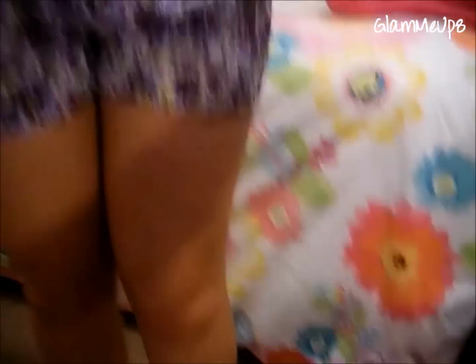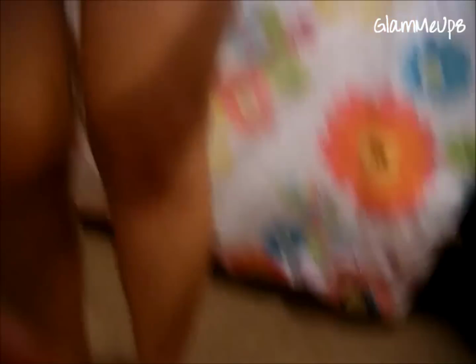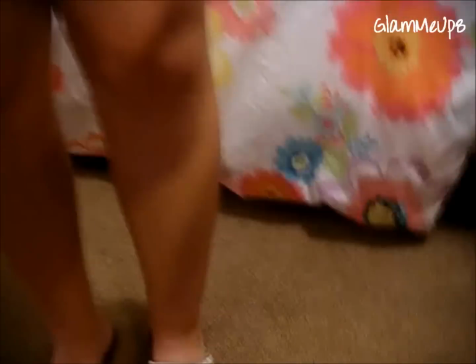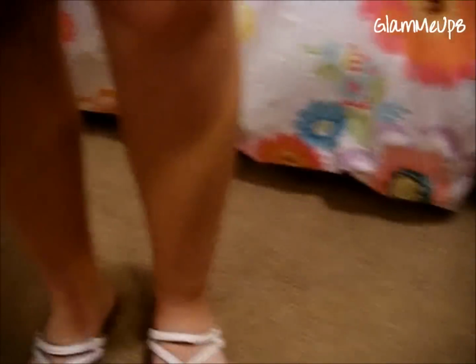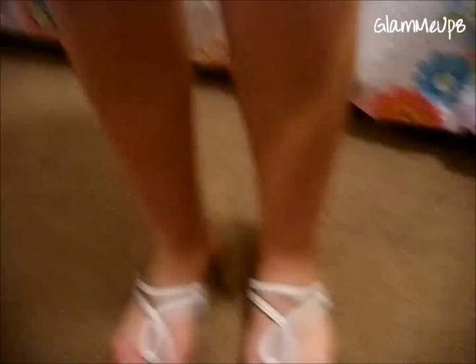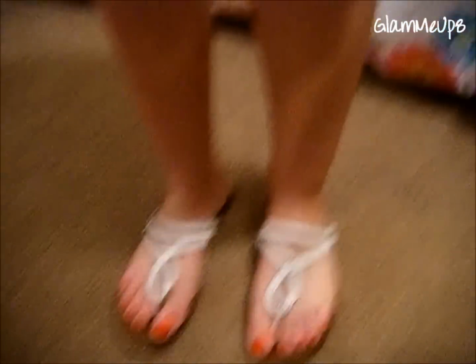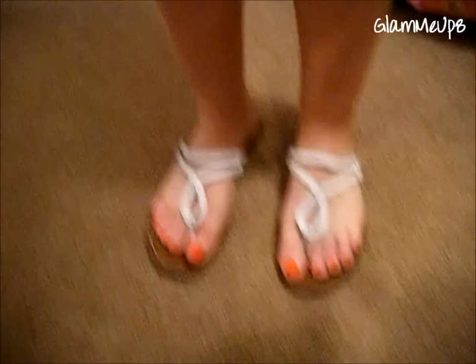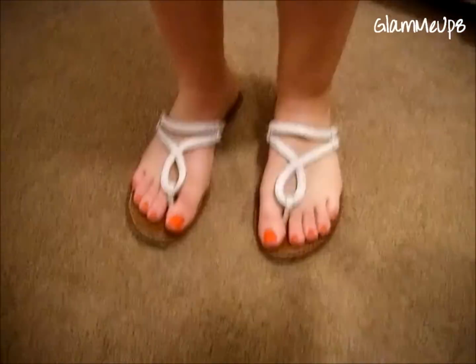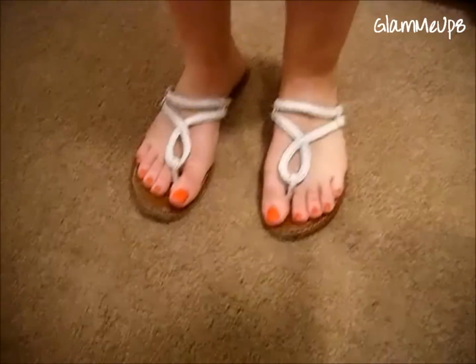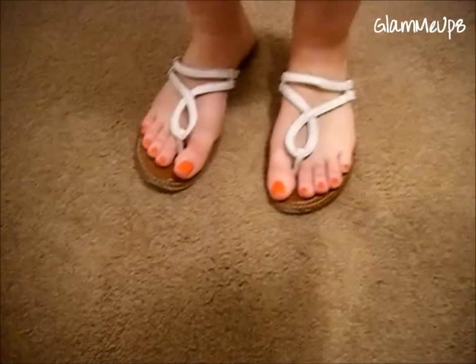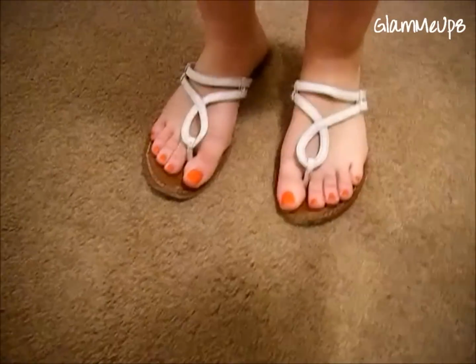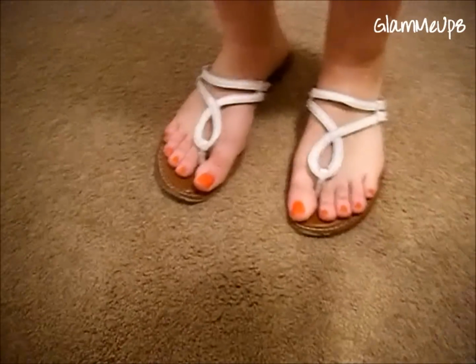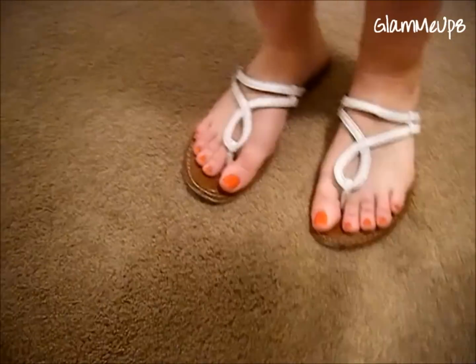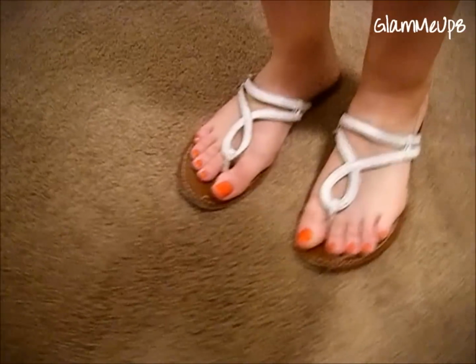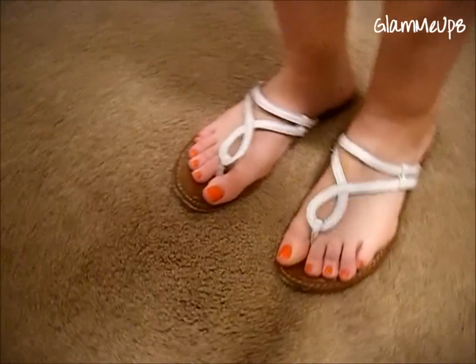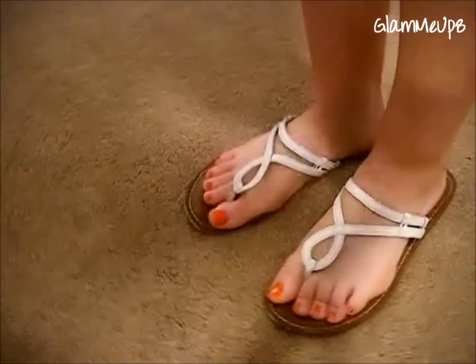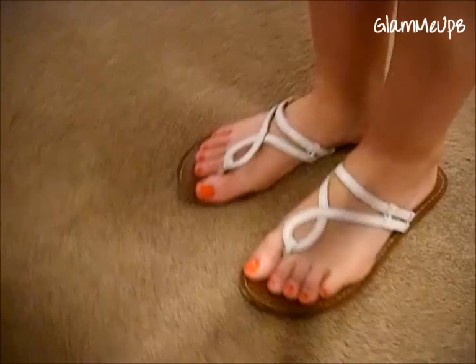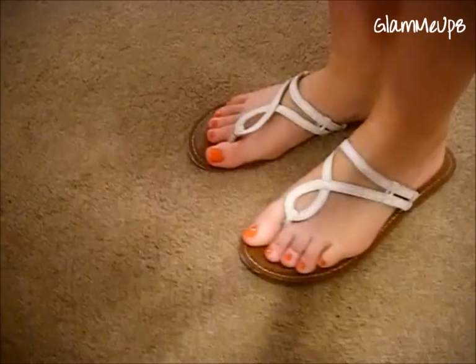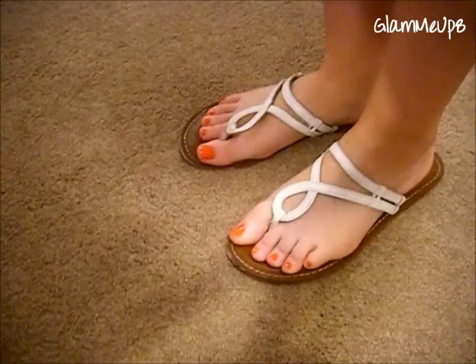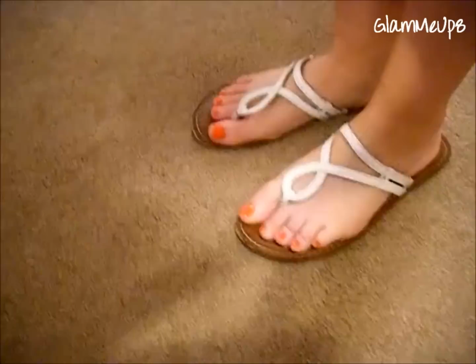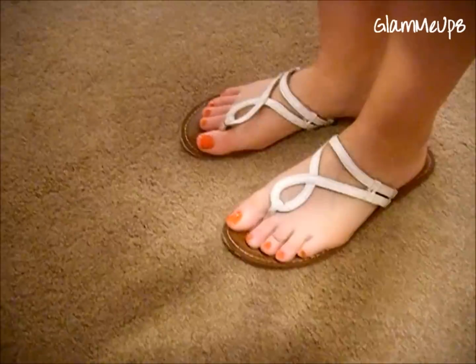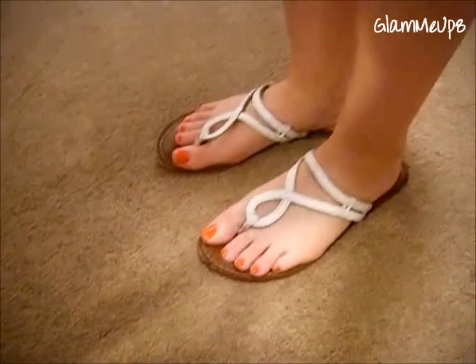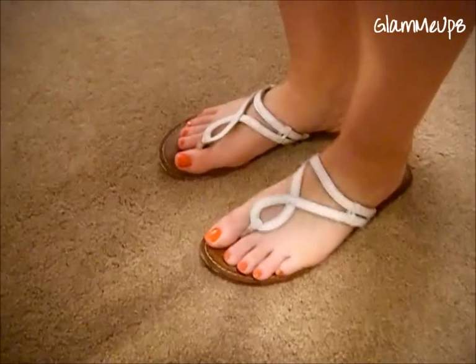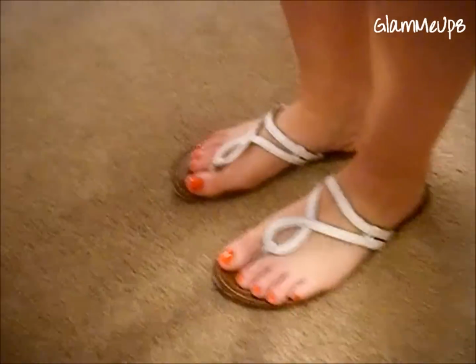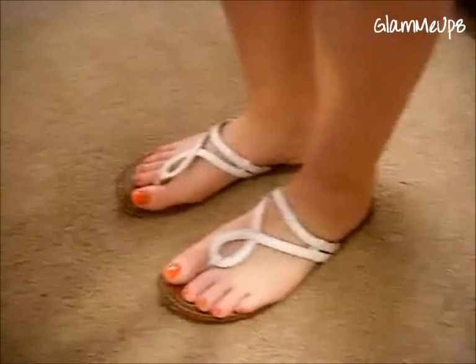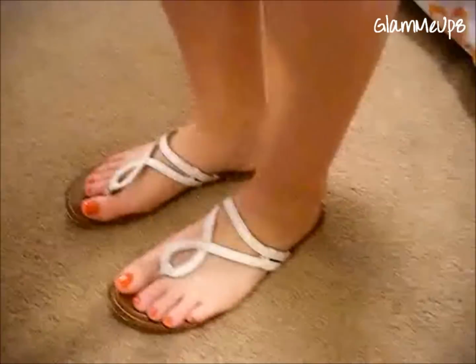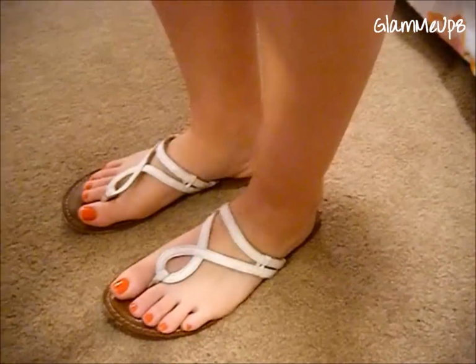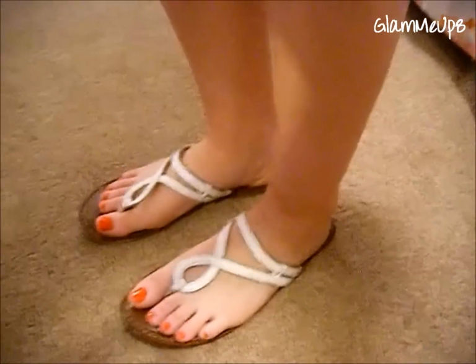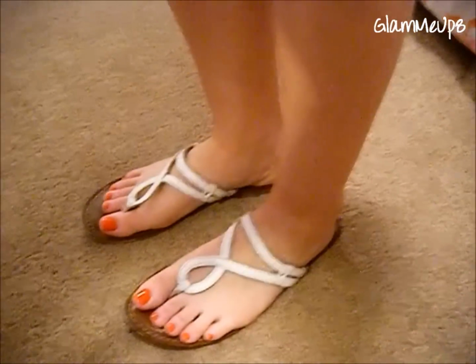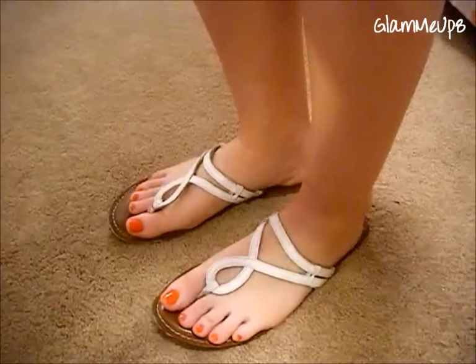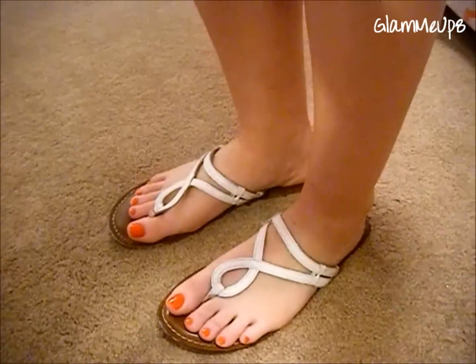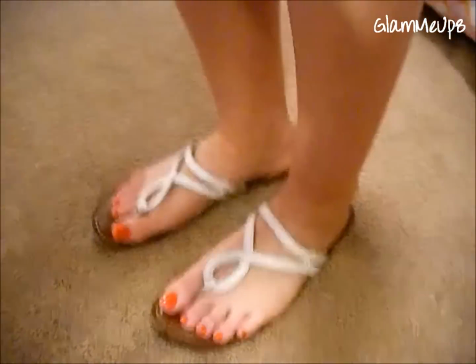So these are the shoes. They're just white sandals from American Eagle. I've shown these in a few of my Outfit of the Days.